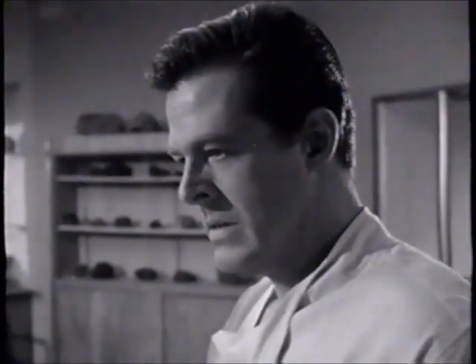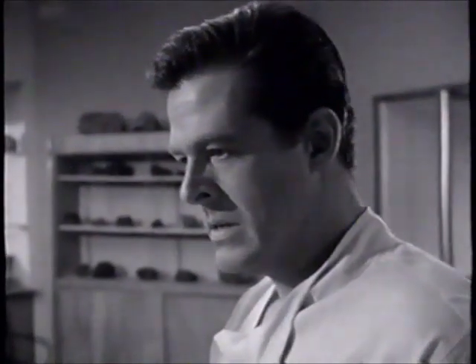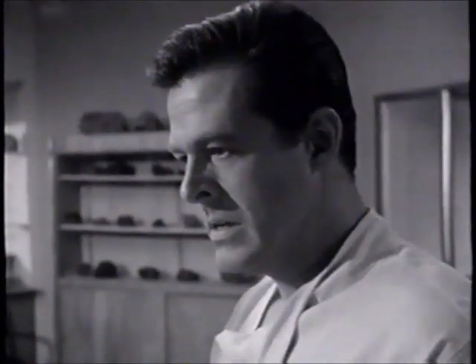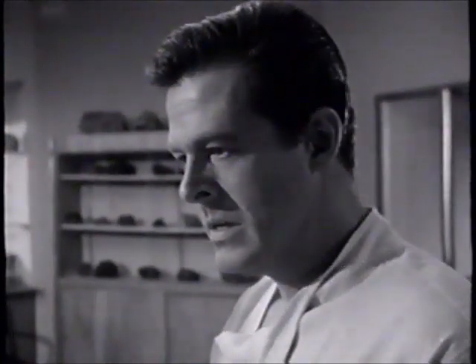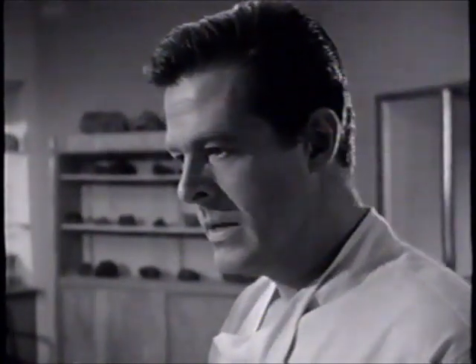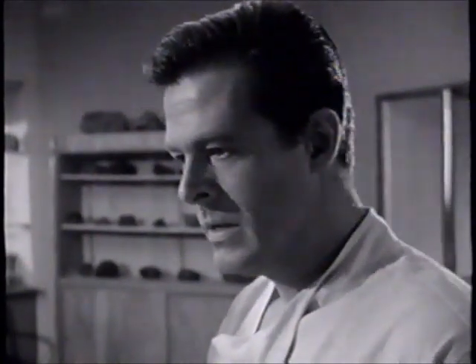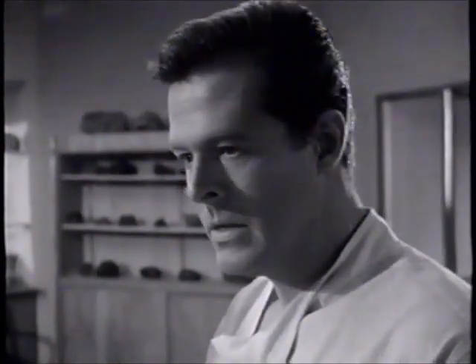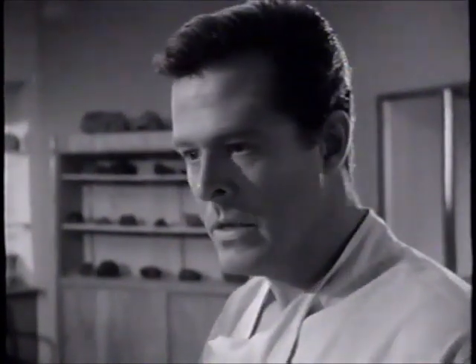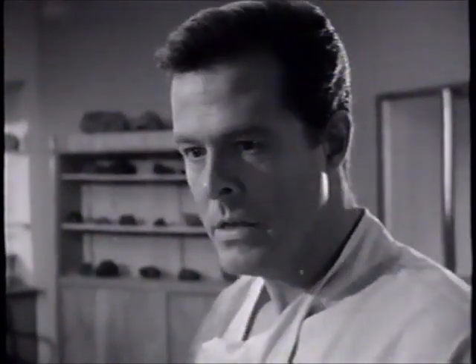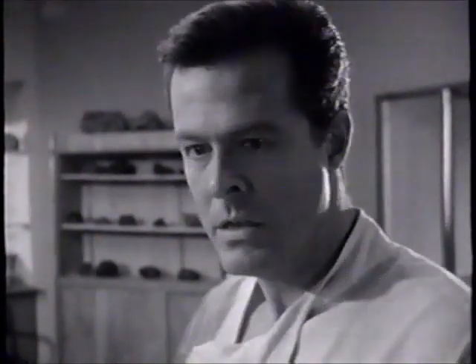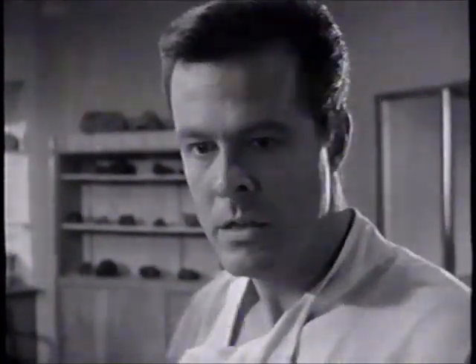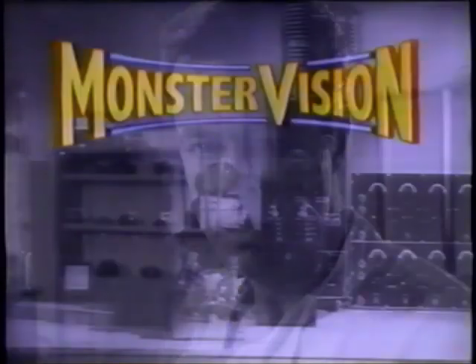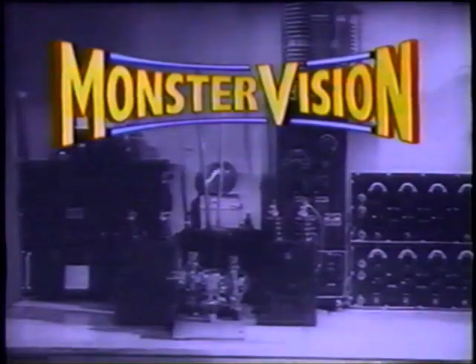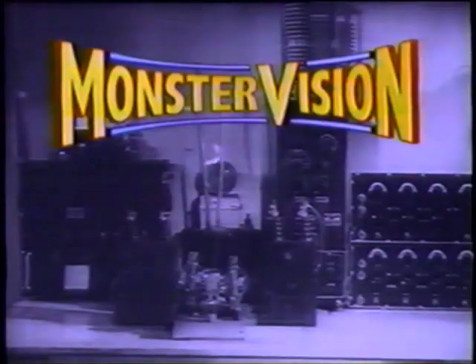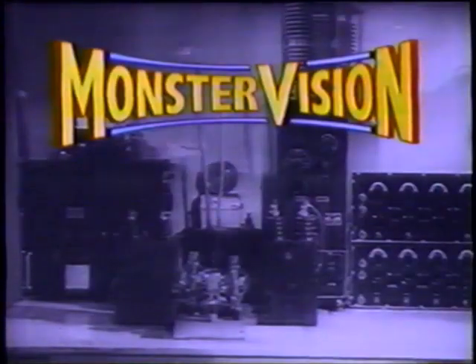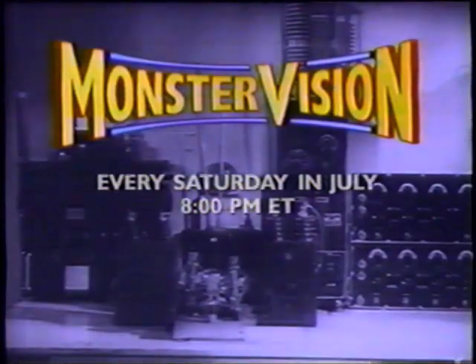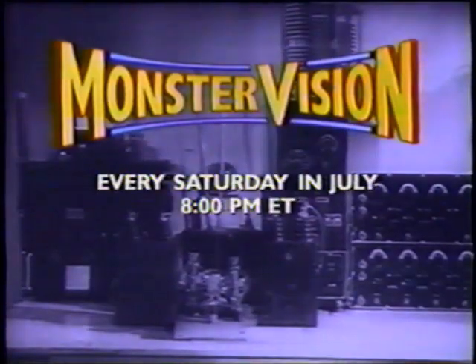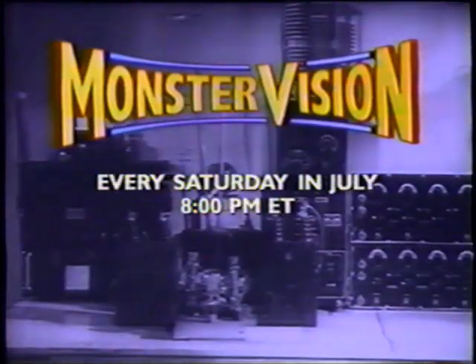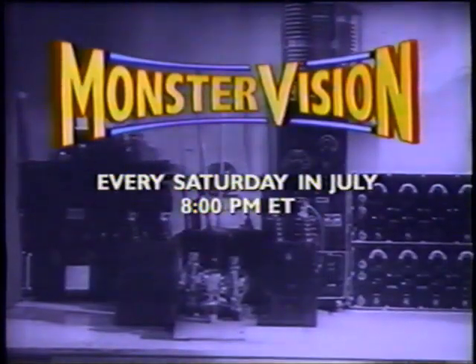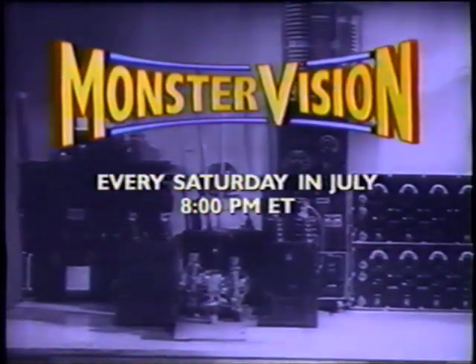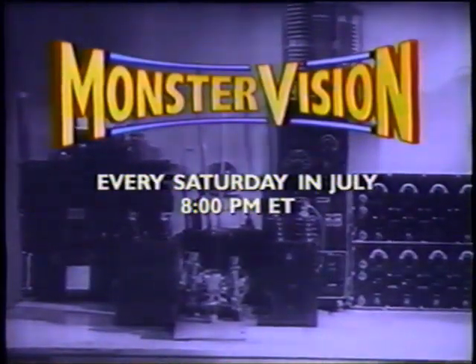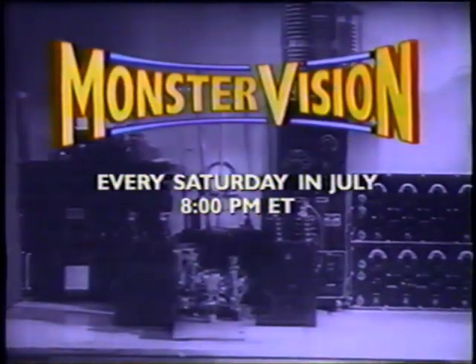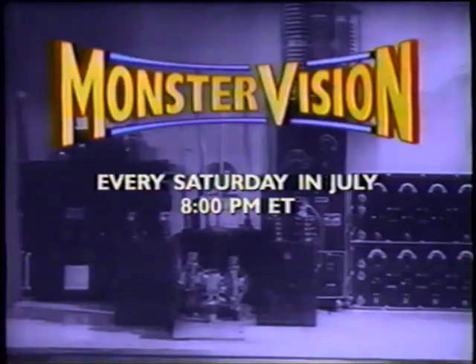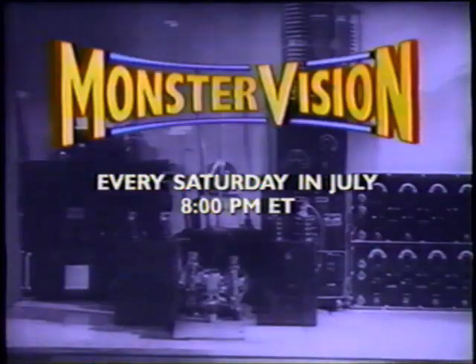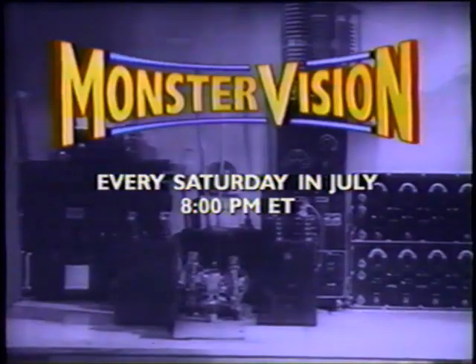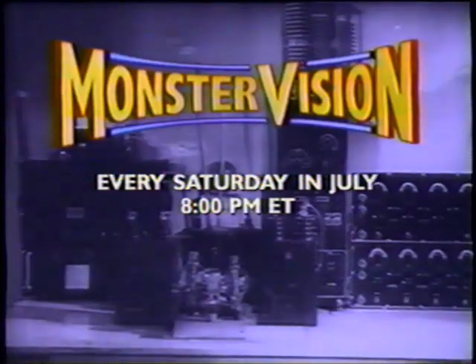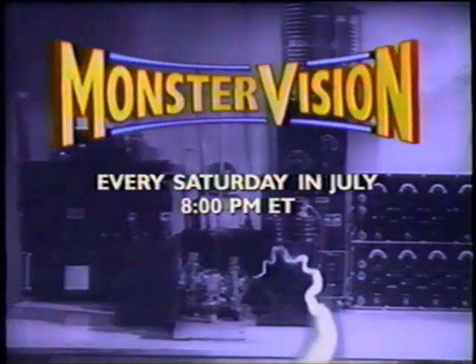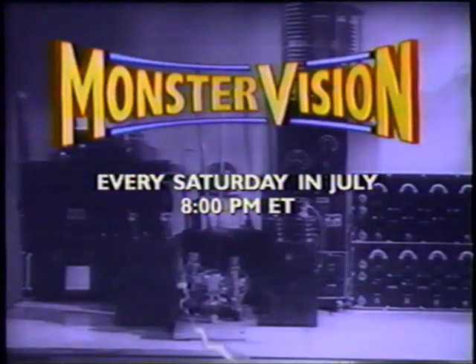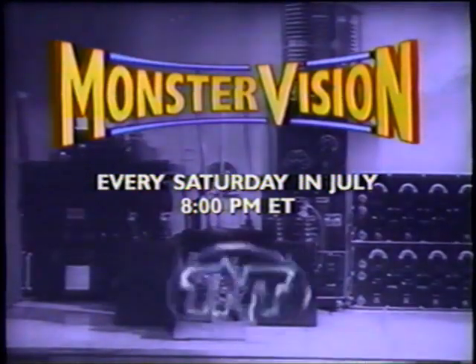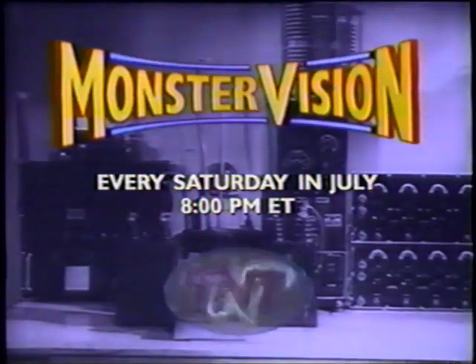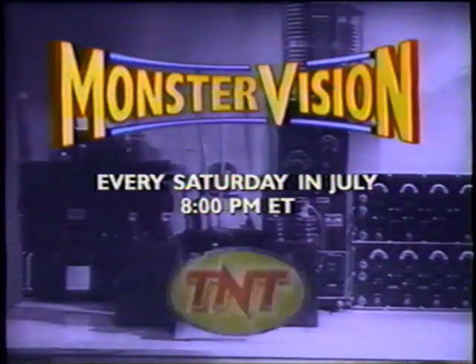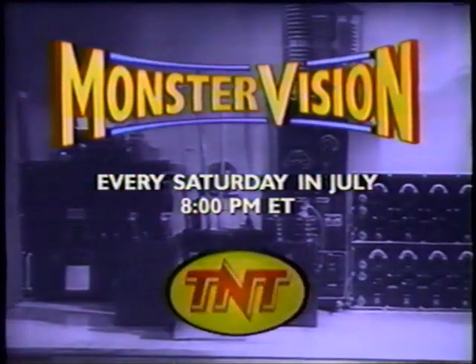Watch an Outer Limits double feature every Saturday in July at 8 p.m. Eastern on TNT.